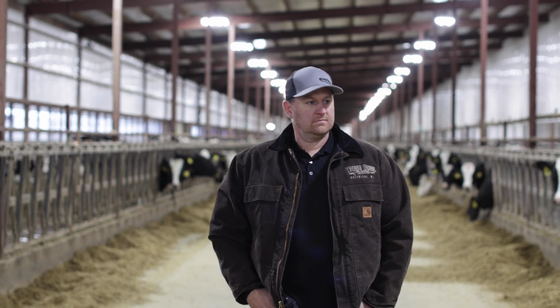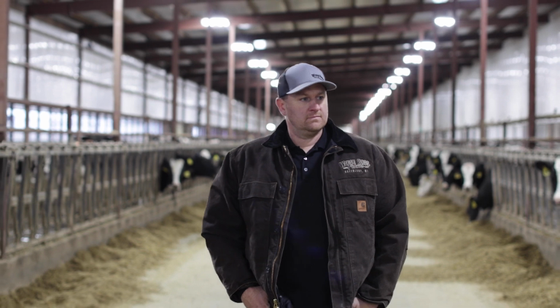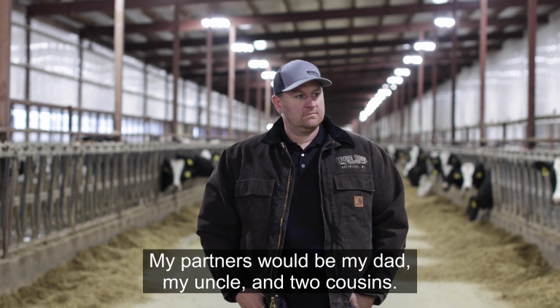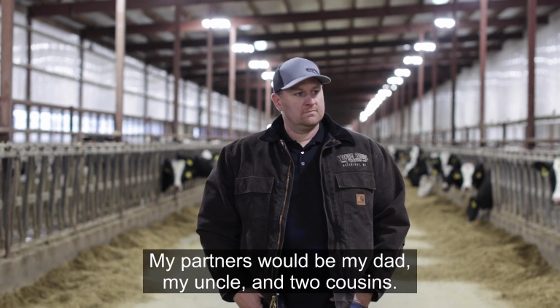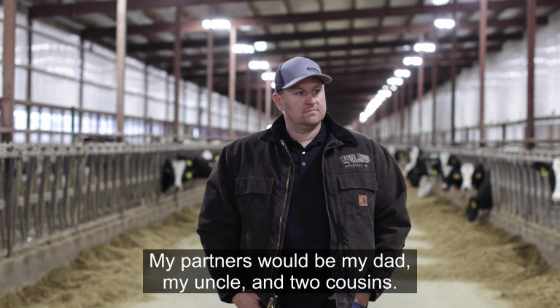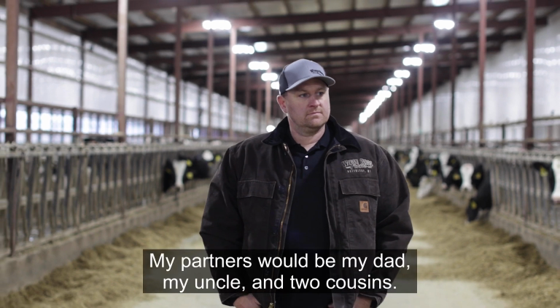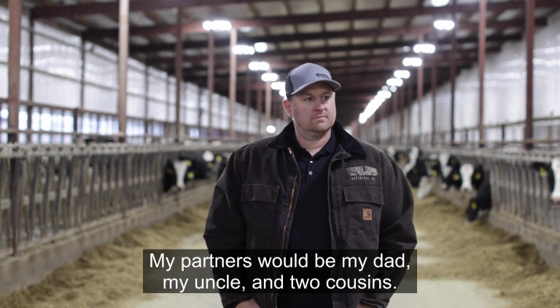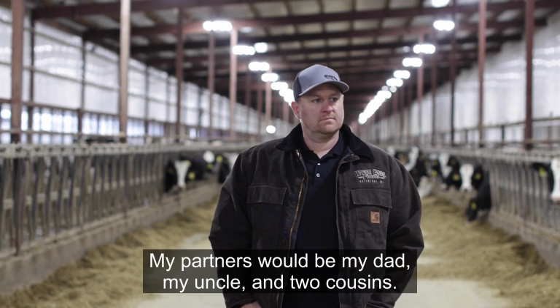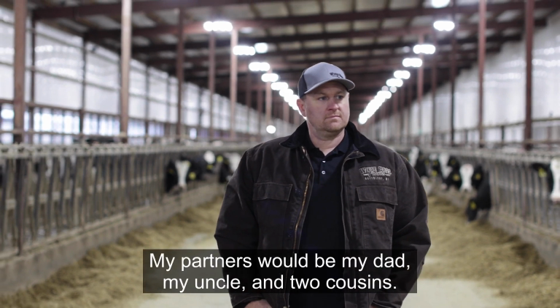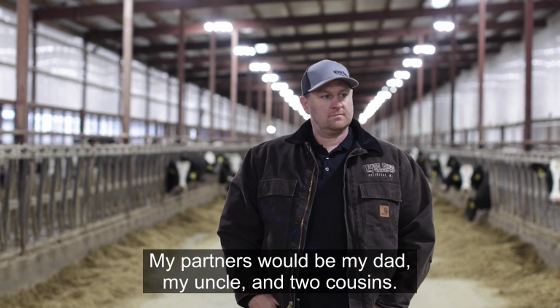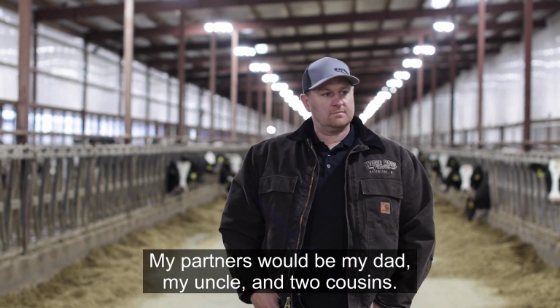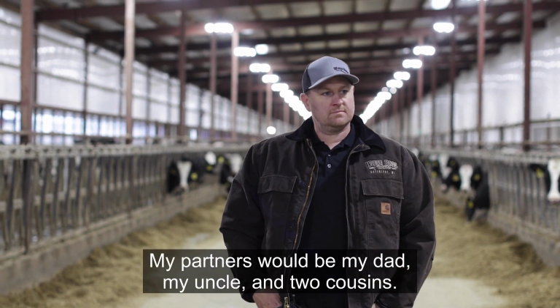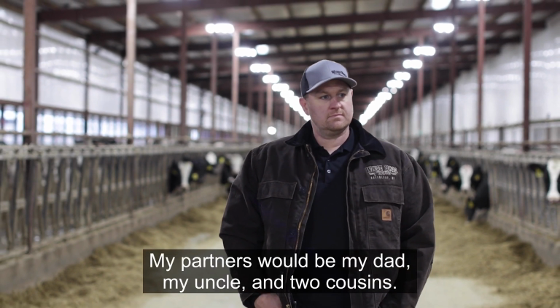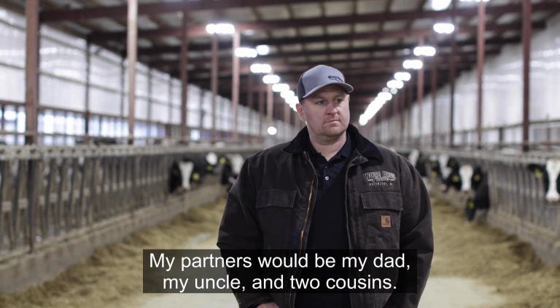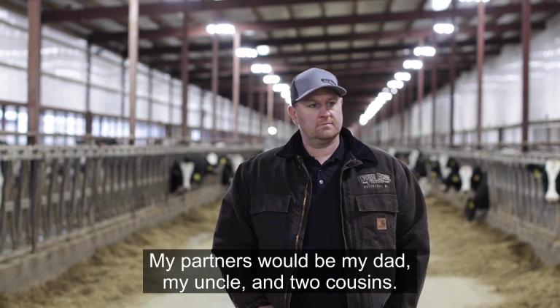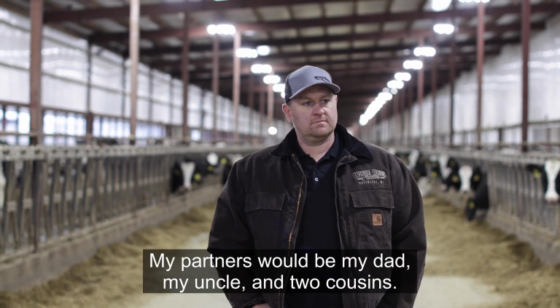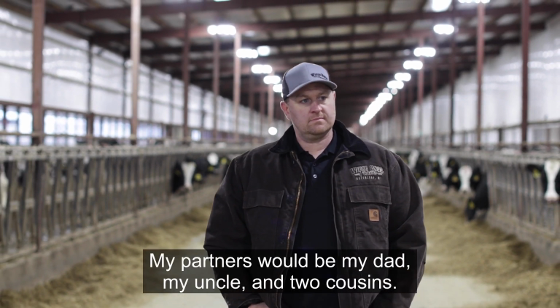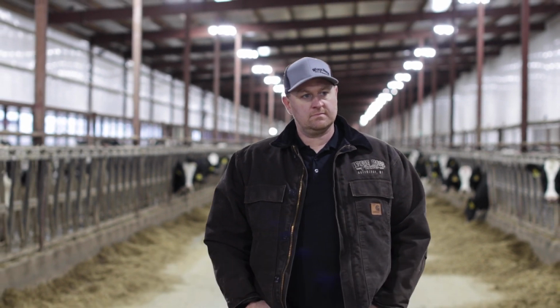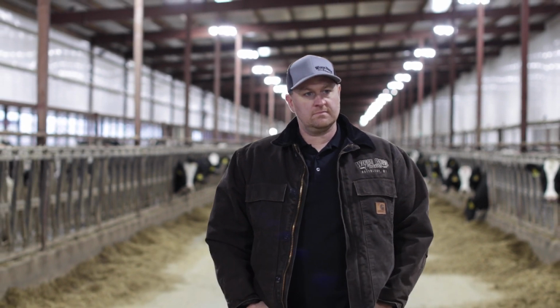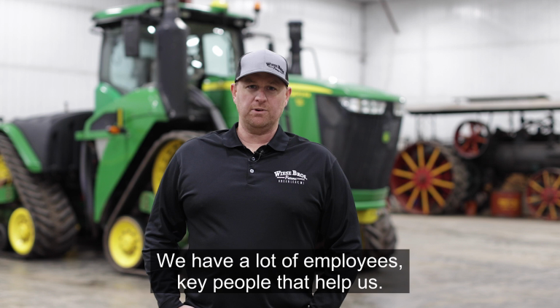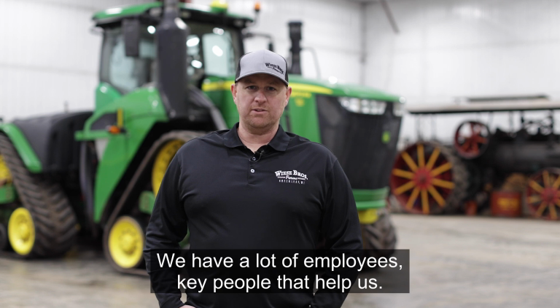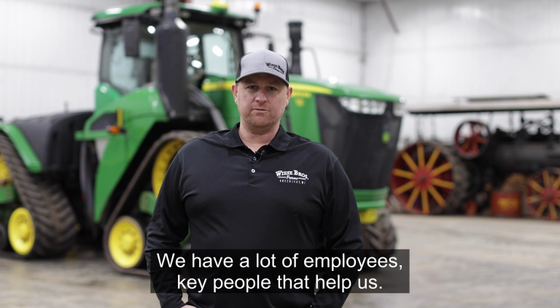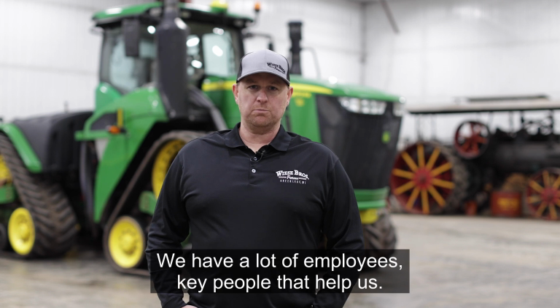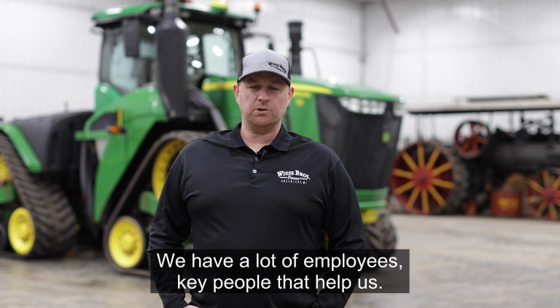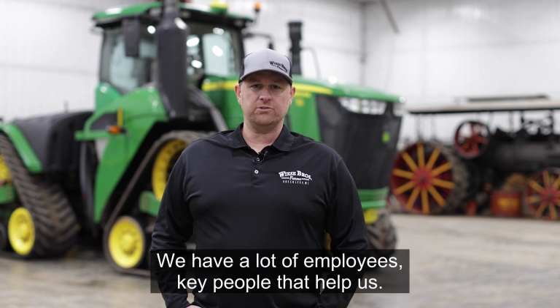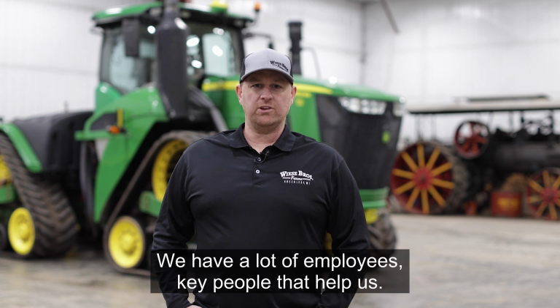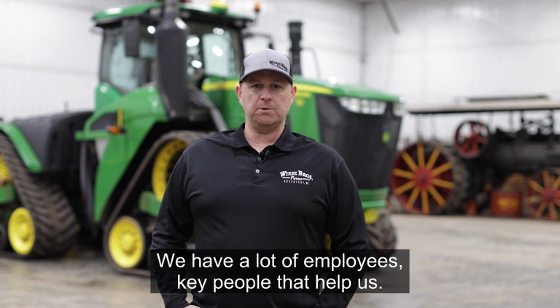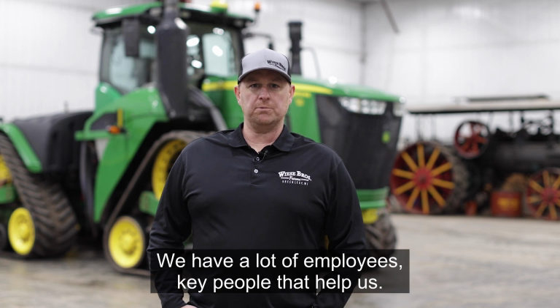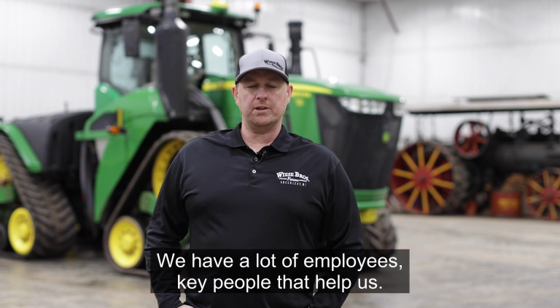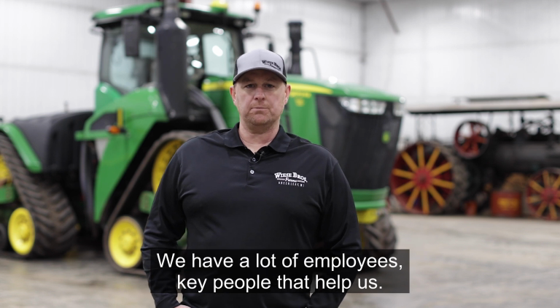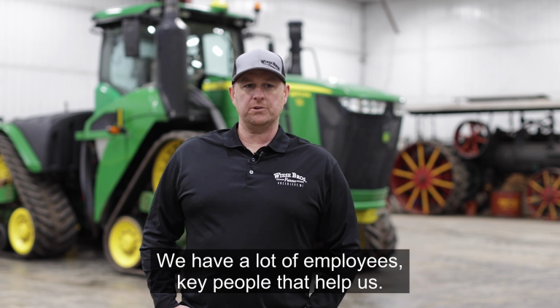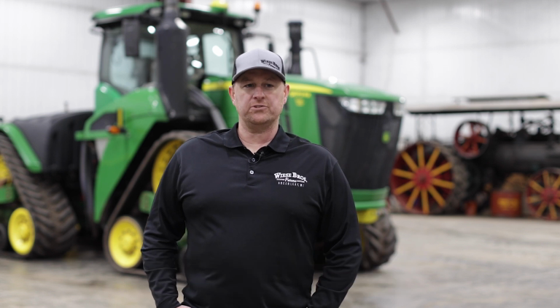My partners would be my dad, my uncle, and two cousins. We have a lot of employees — key people that help us.